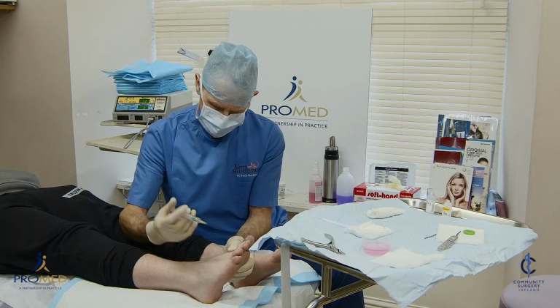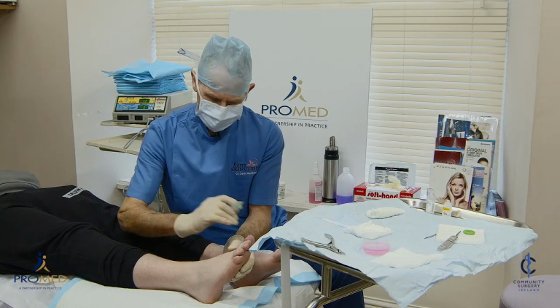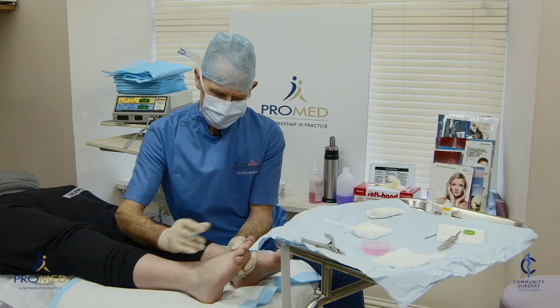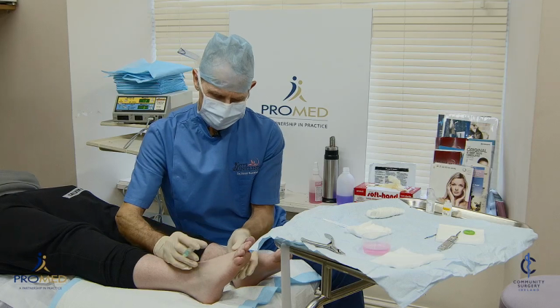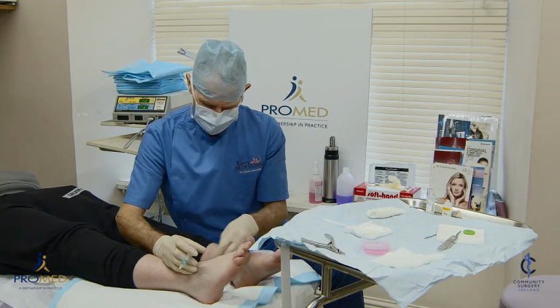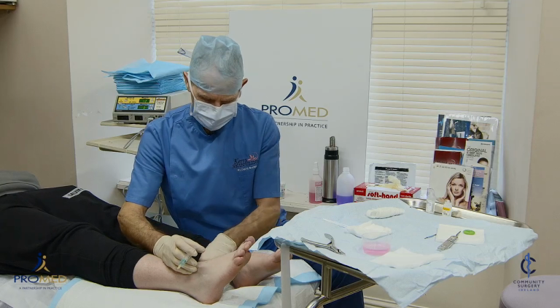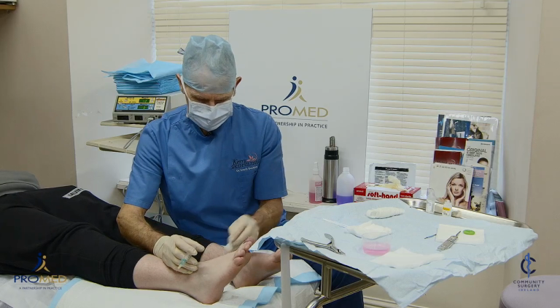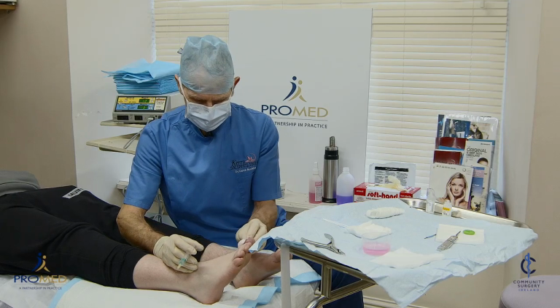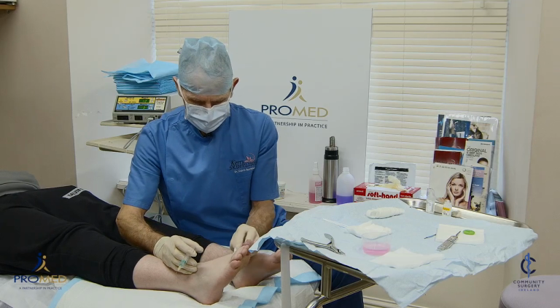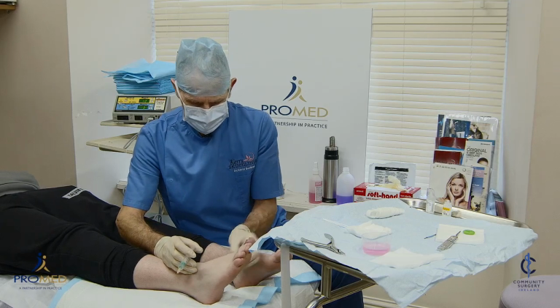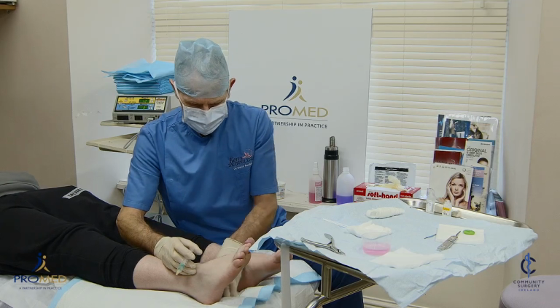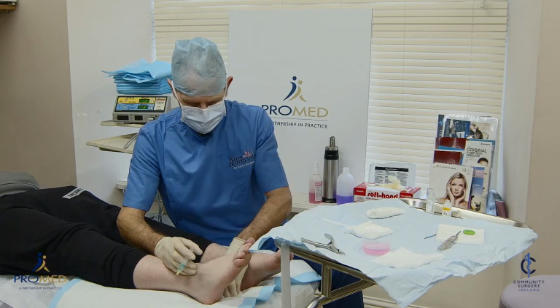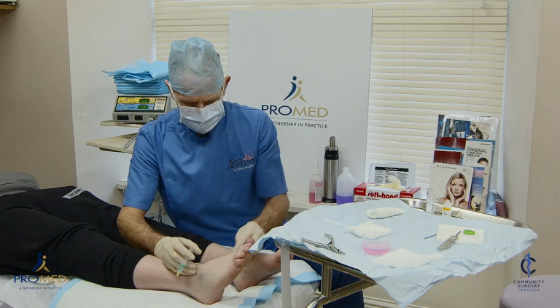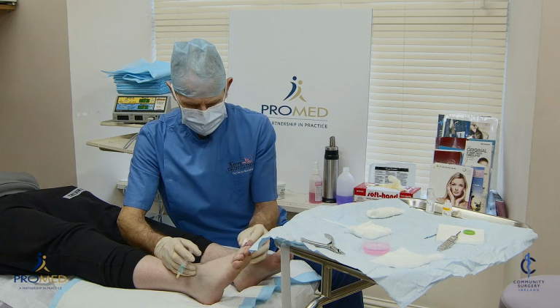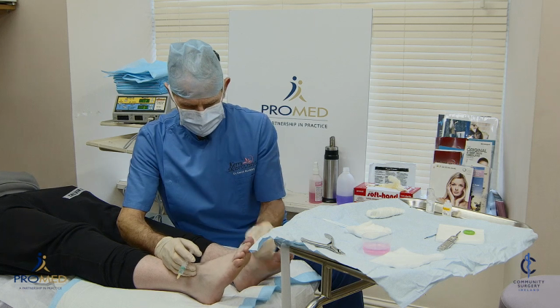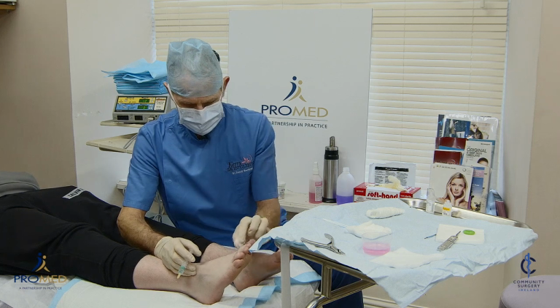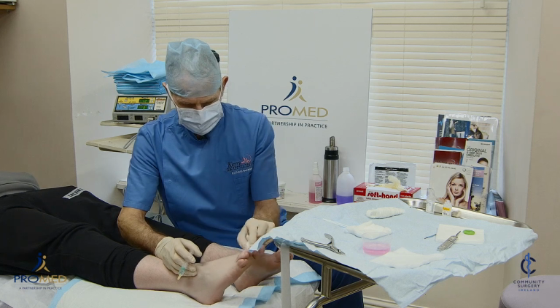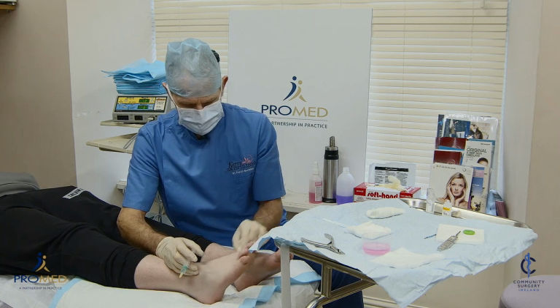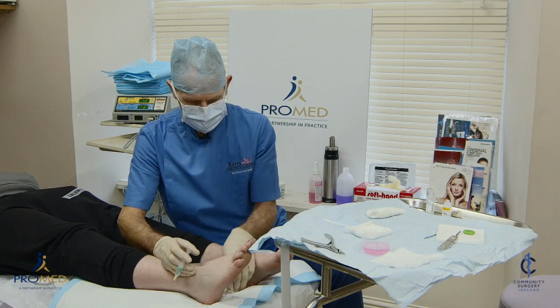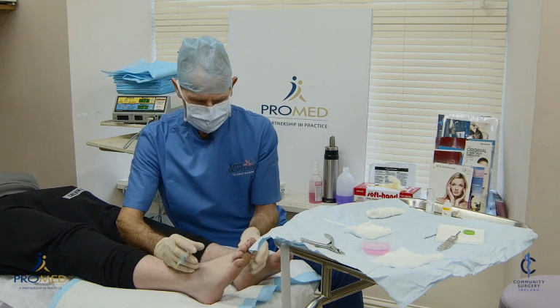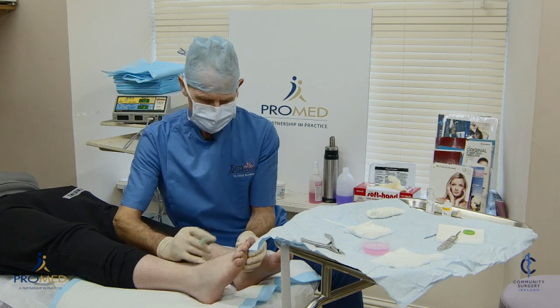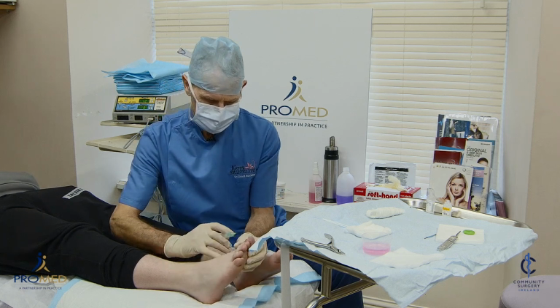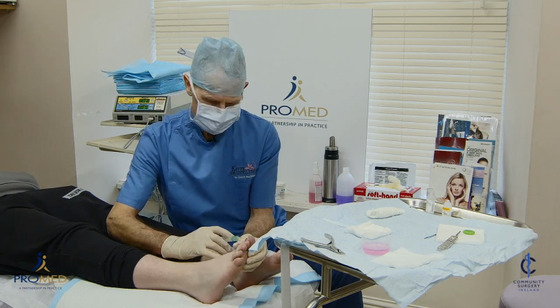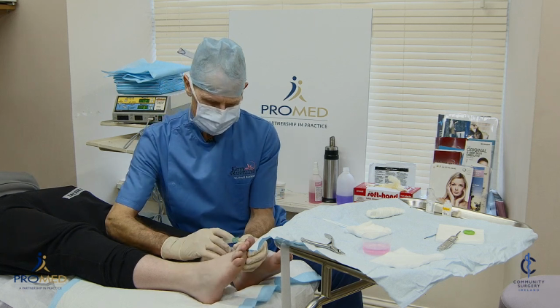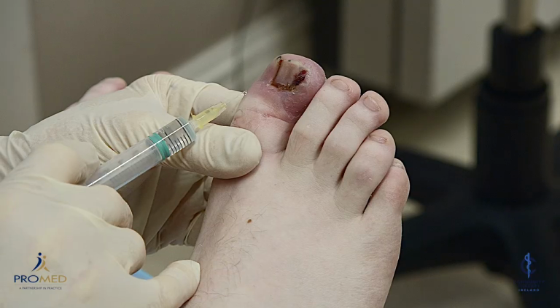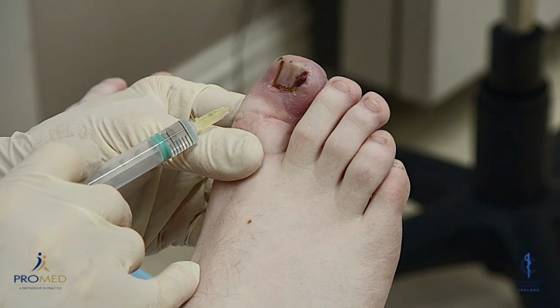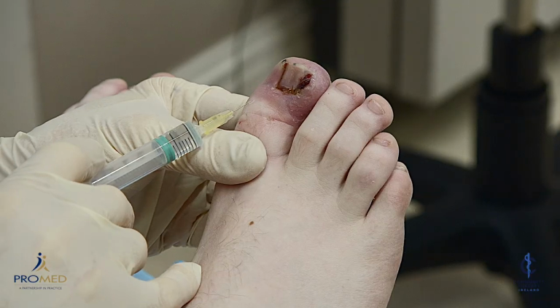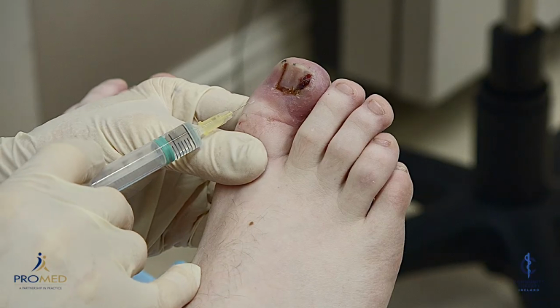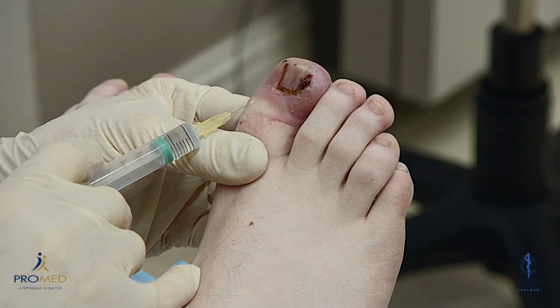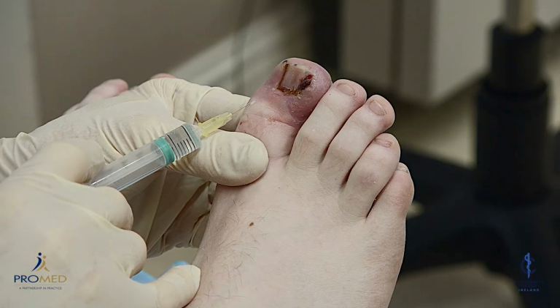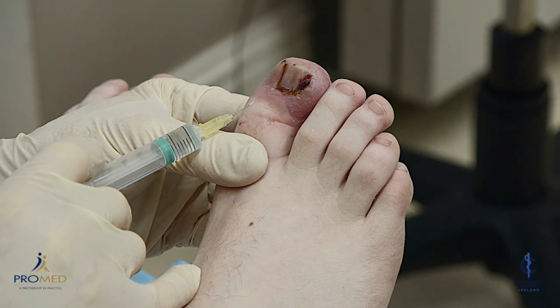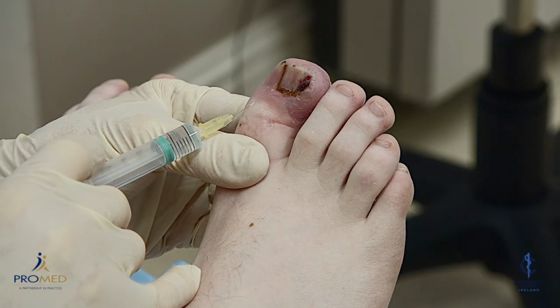Now that's a ring block anaesthesia. I usually put a little bit extra — just local infiltration — just to make sure that it works well. A small pinch here, Scott.